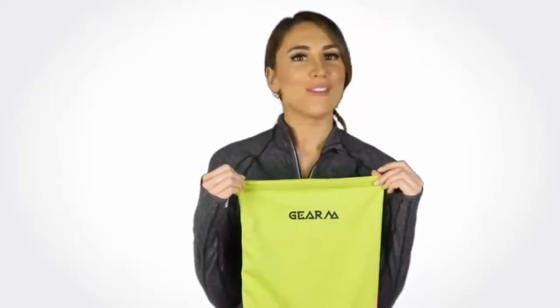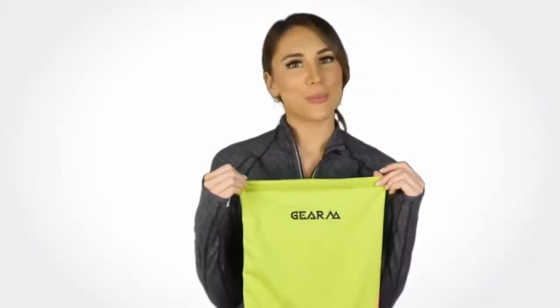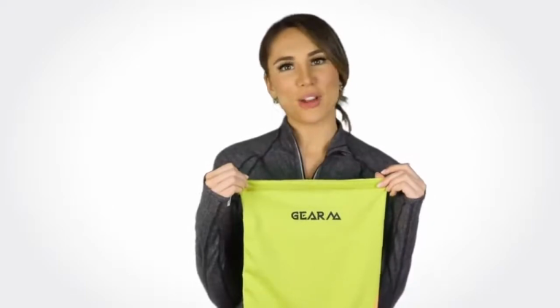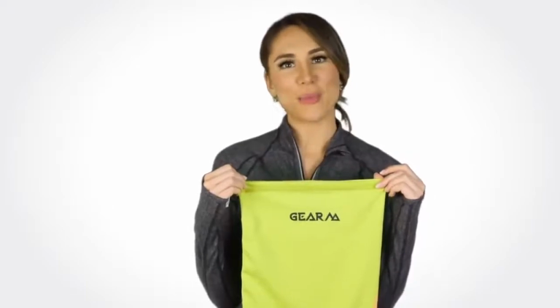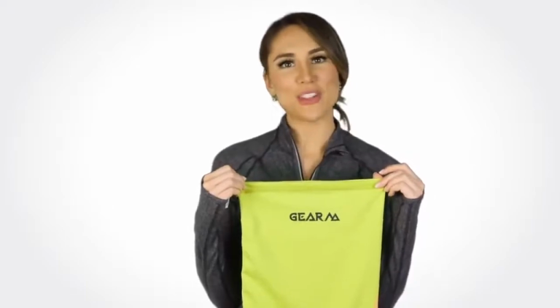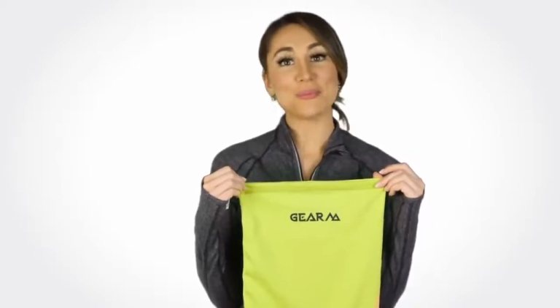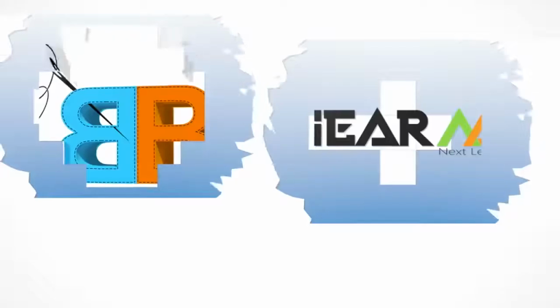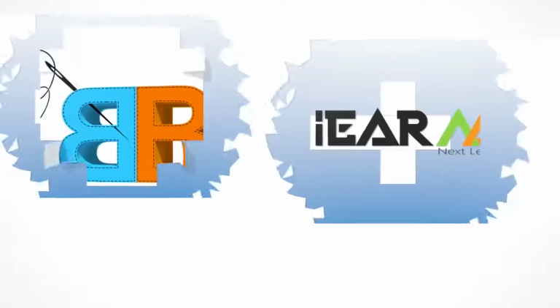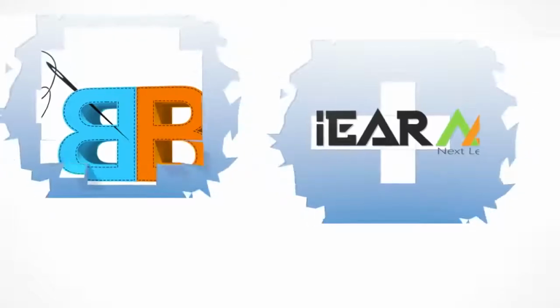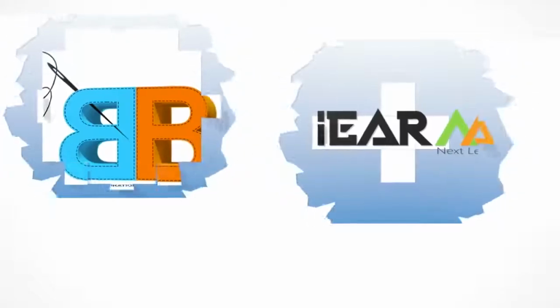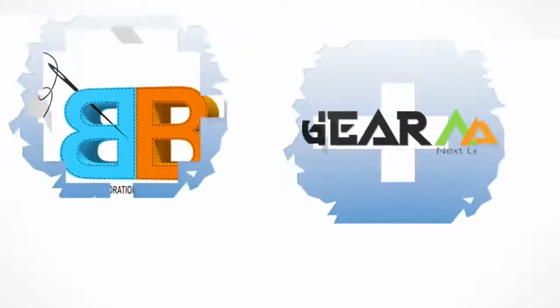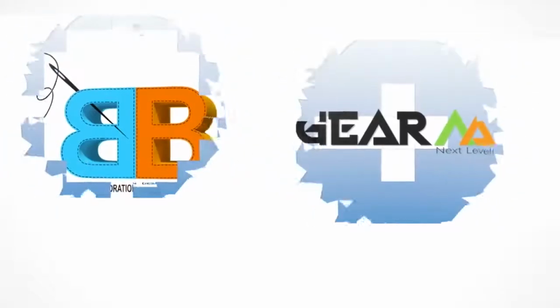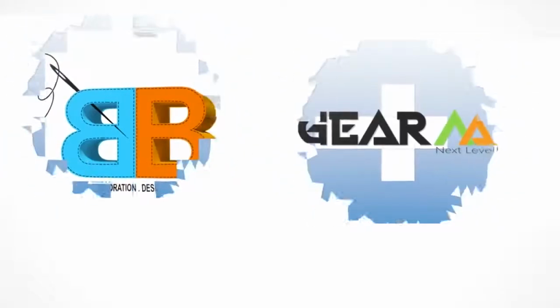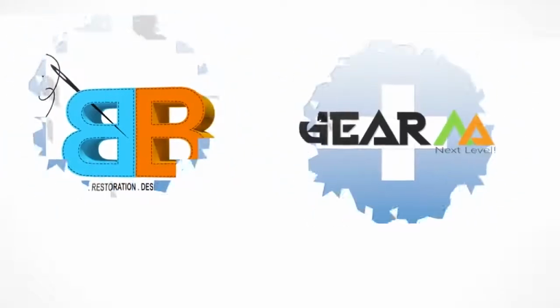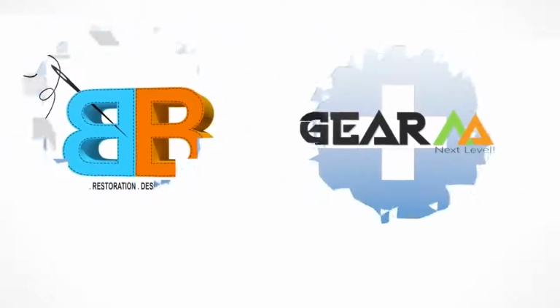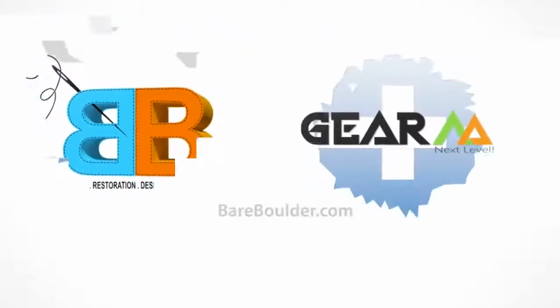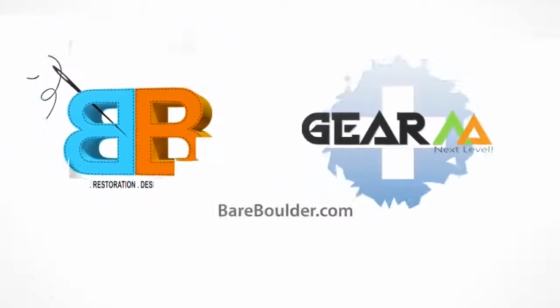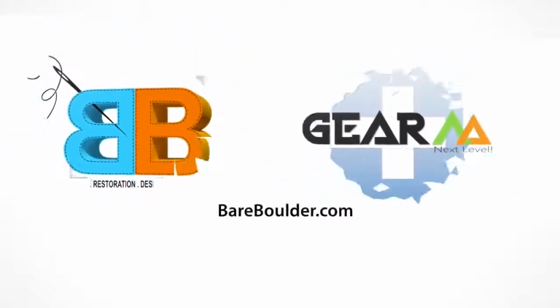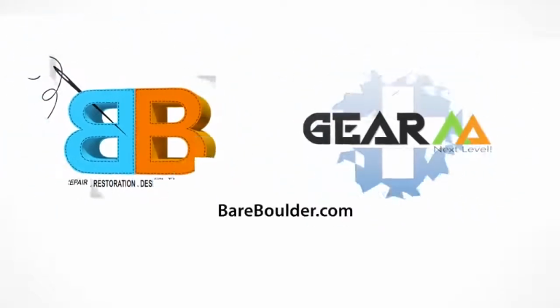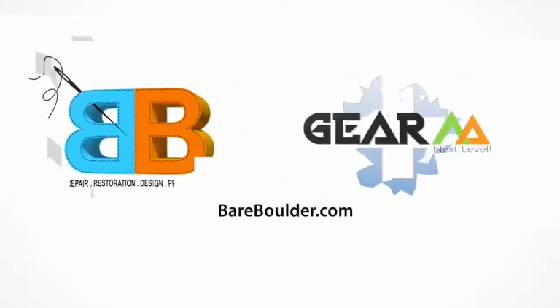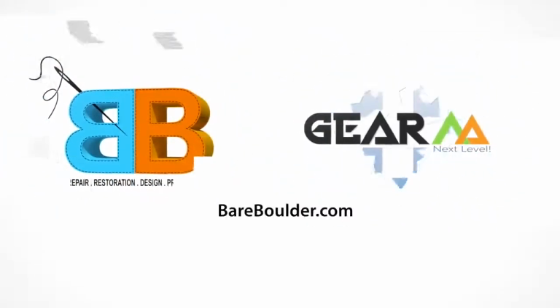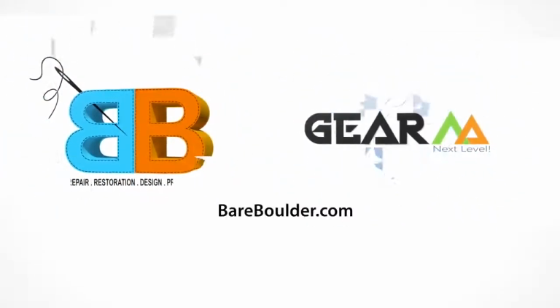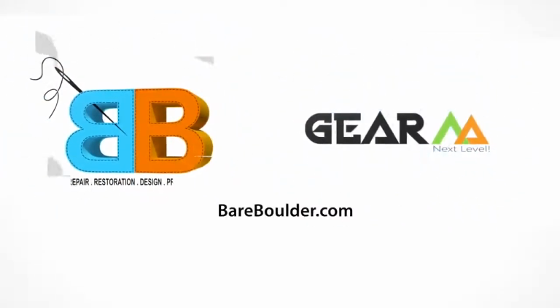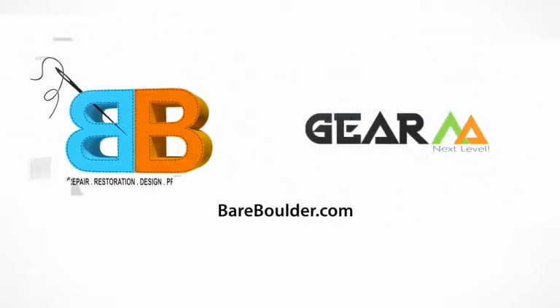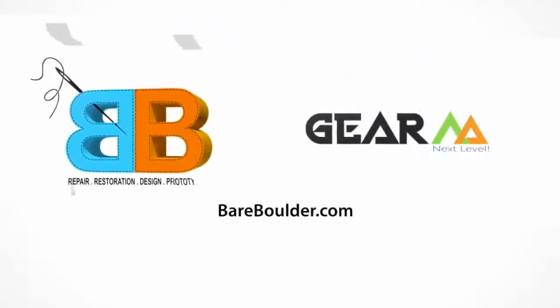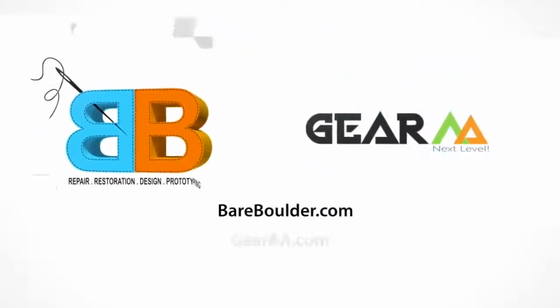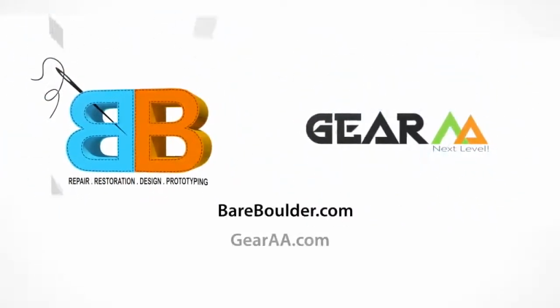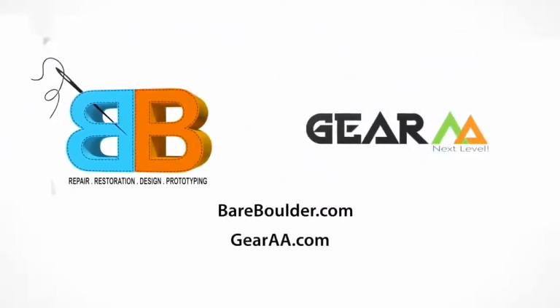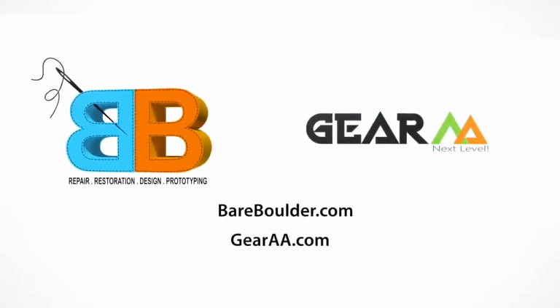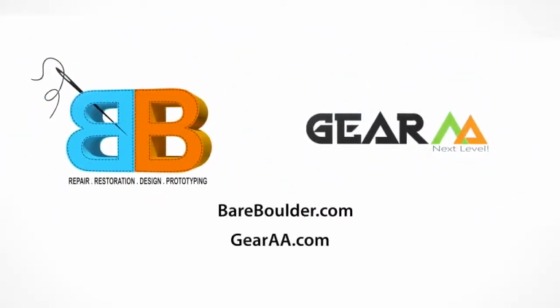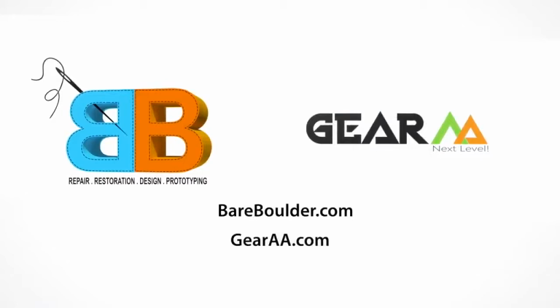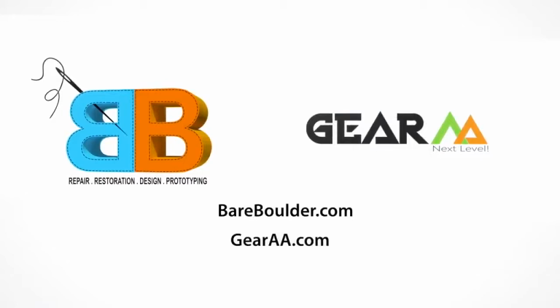For more information, please visit our website at fairbolder.com or gira.com.